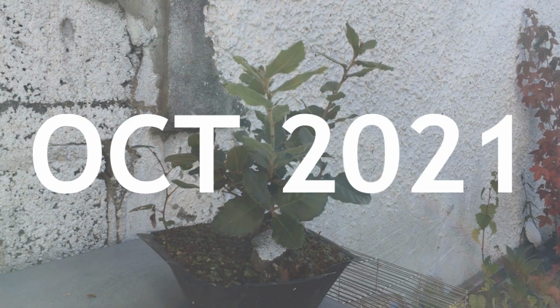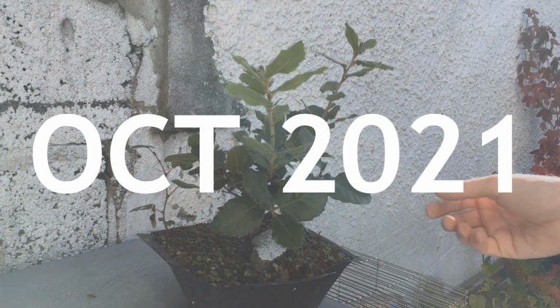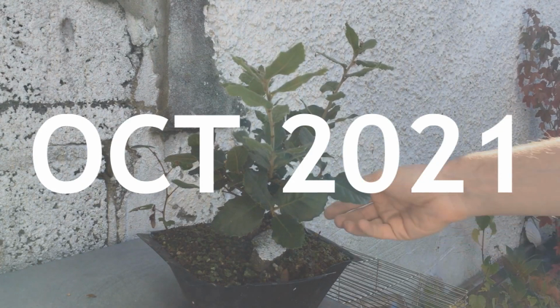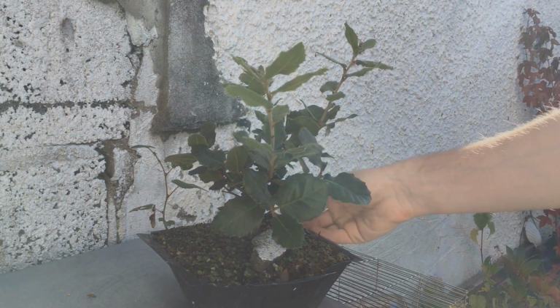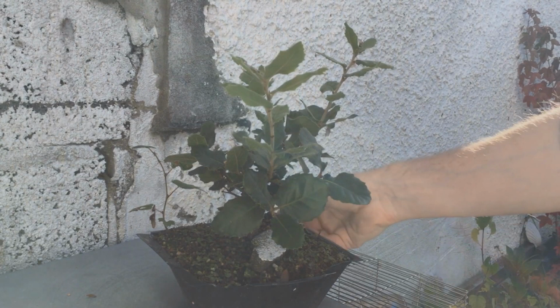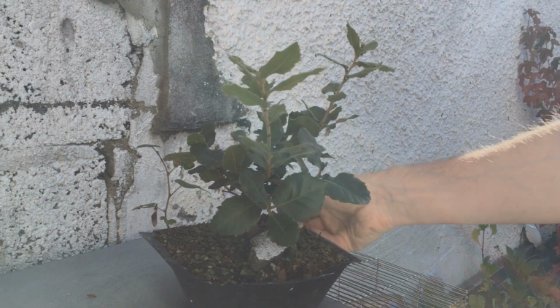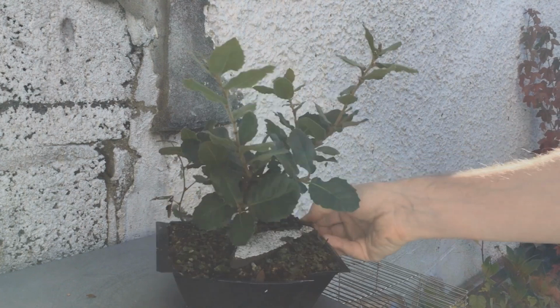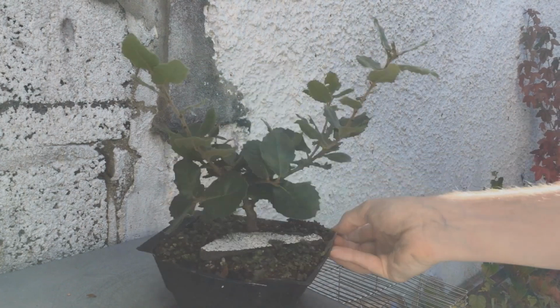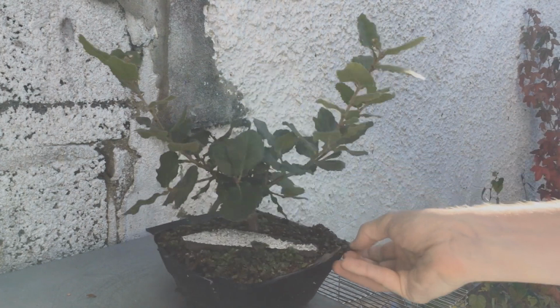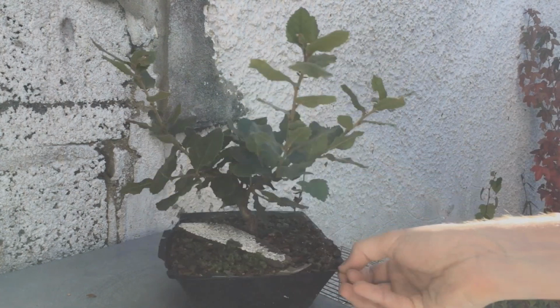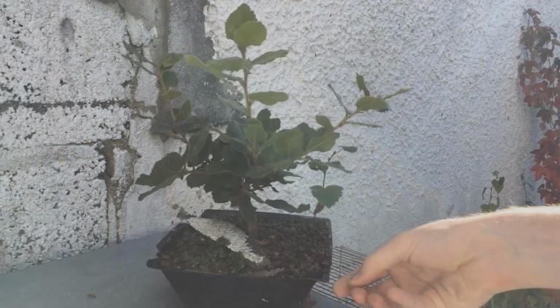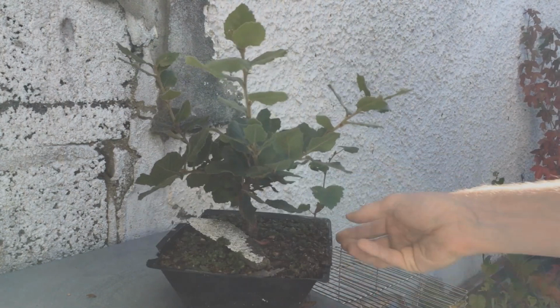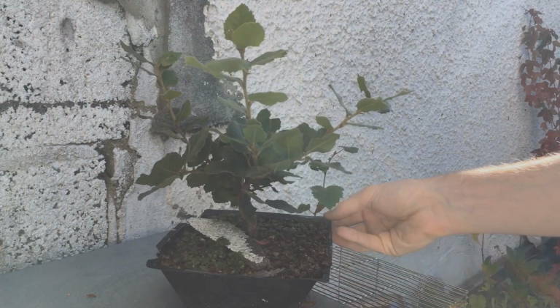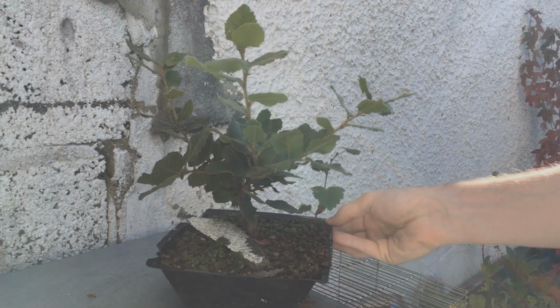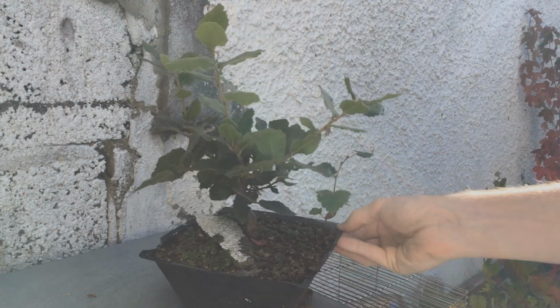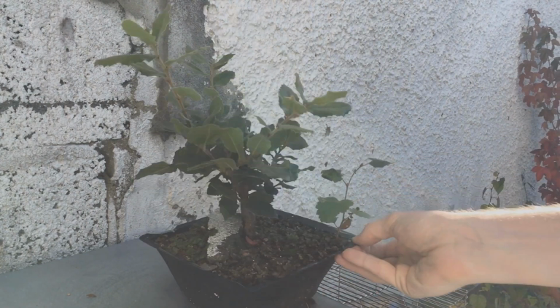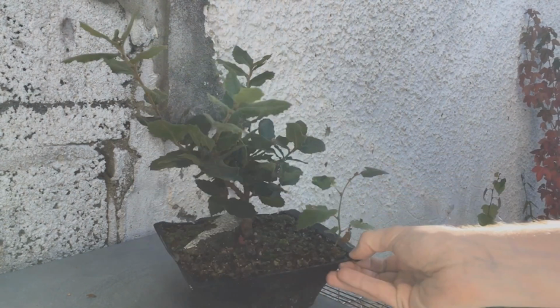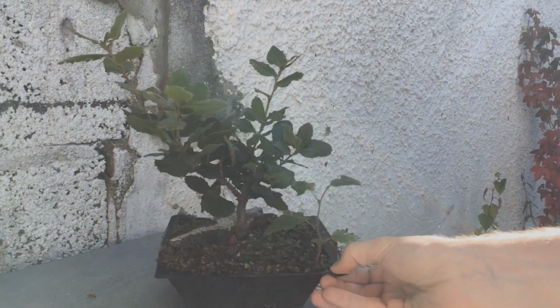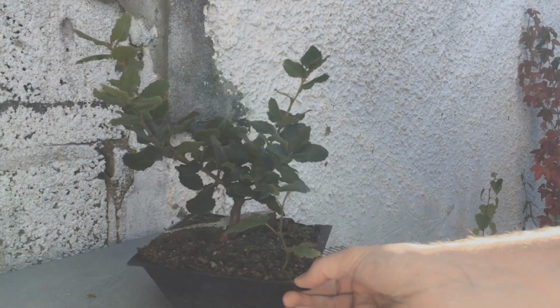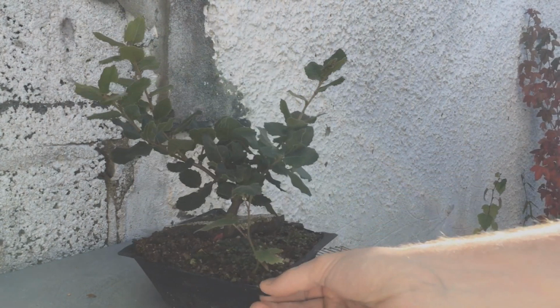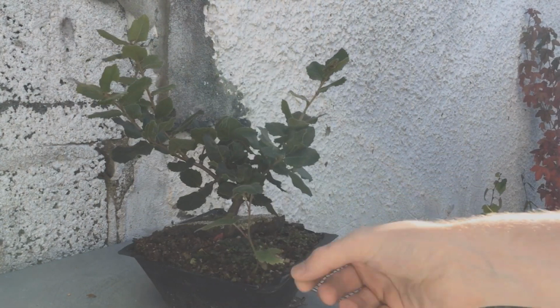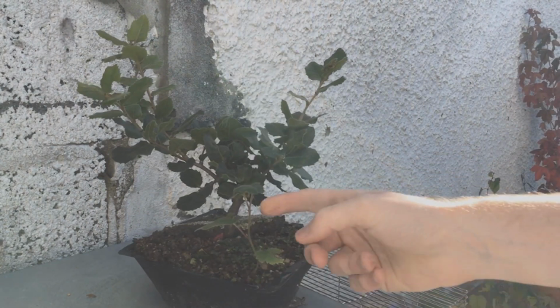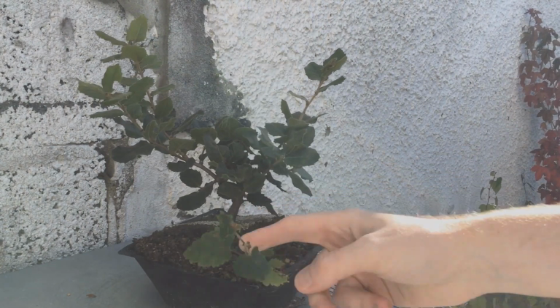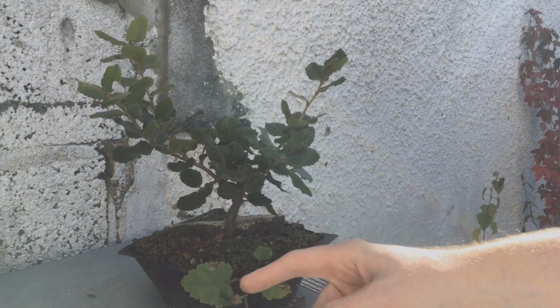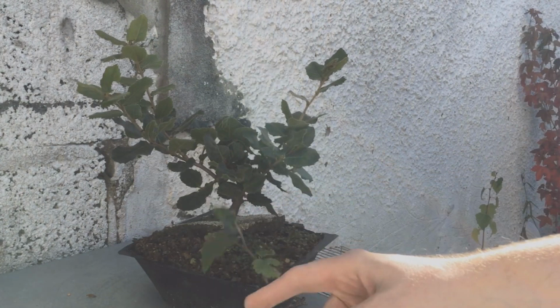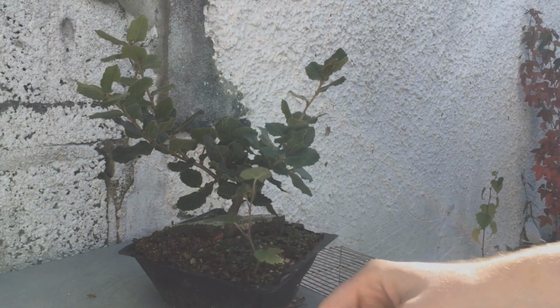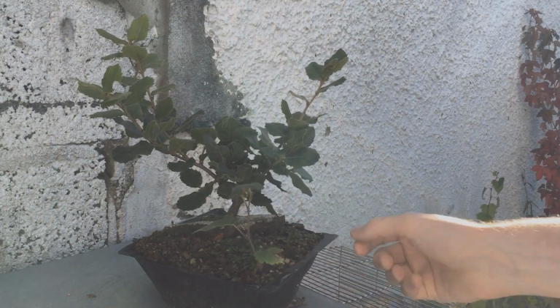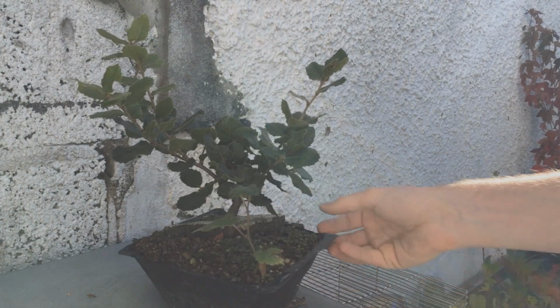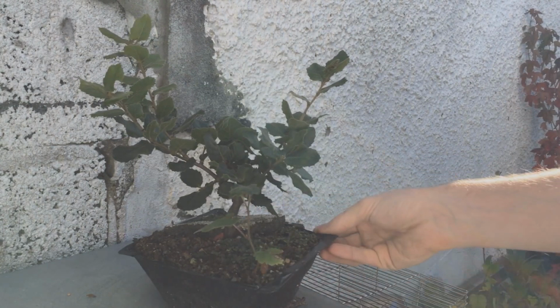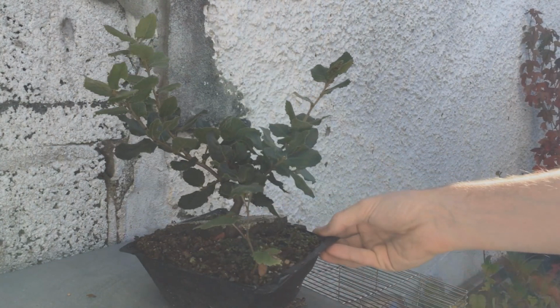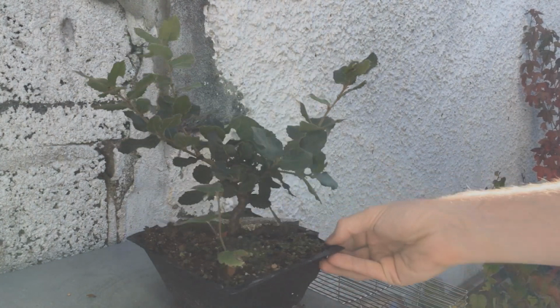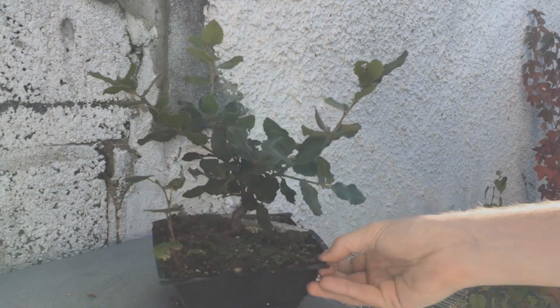In October it stopped growing, but it won't lose any leaves as it's an evergreen, and I'm happy enough with that.